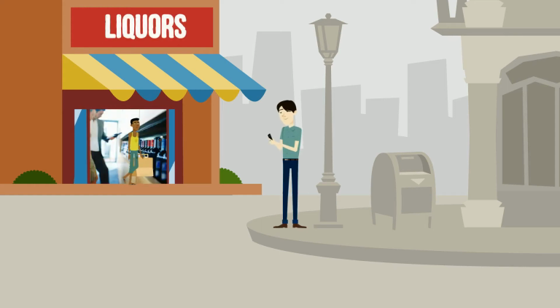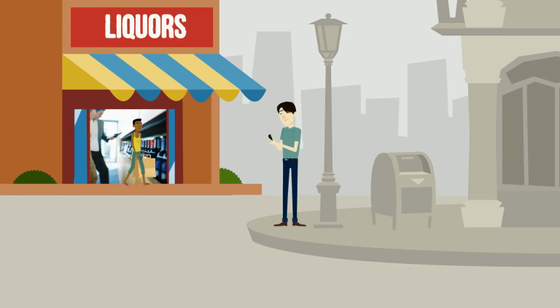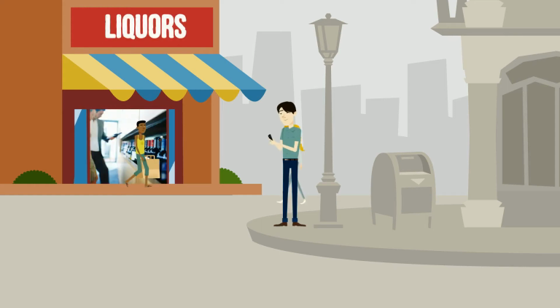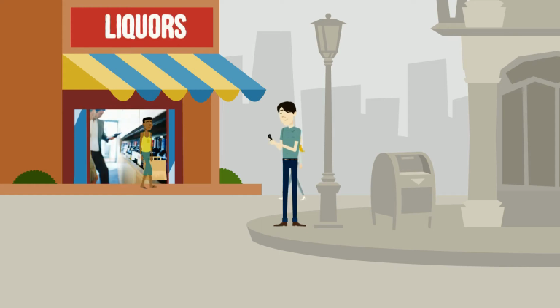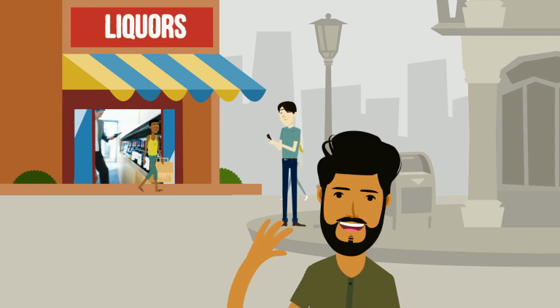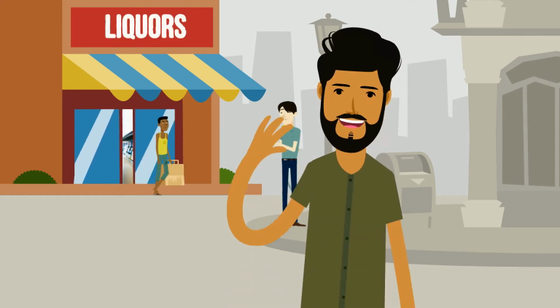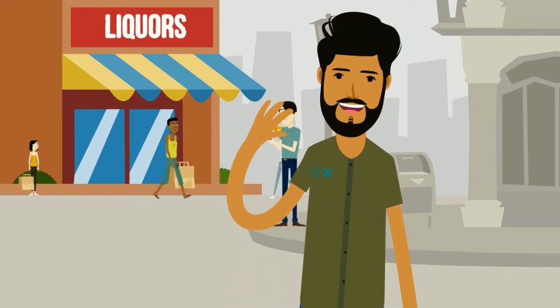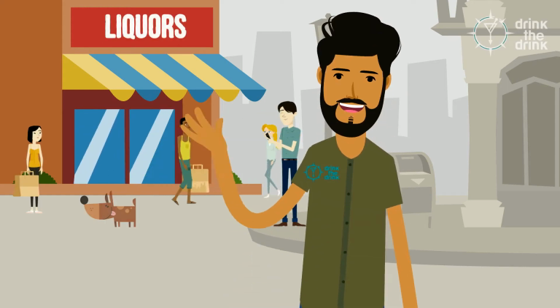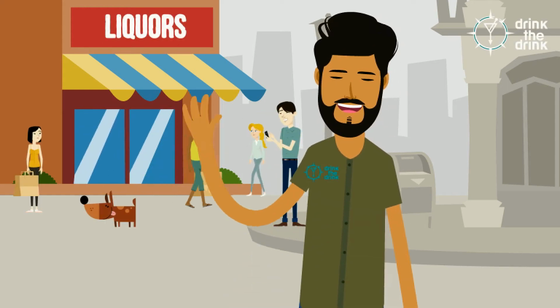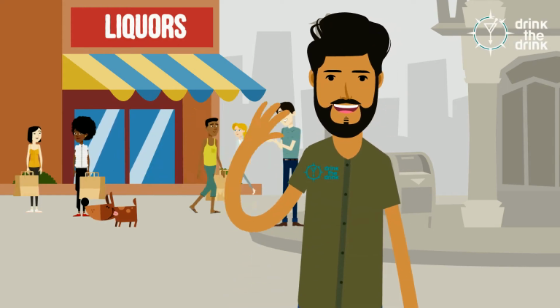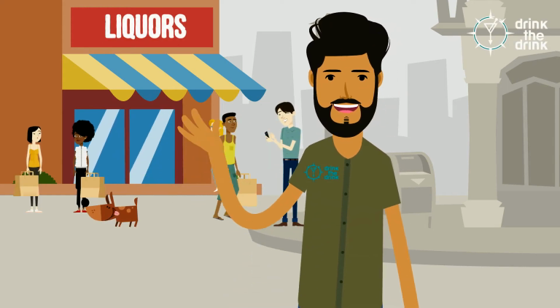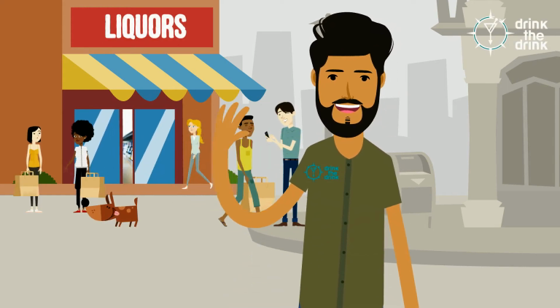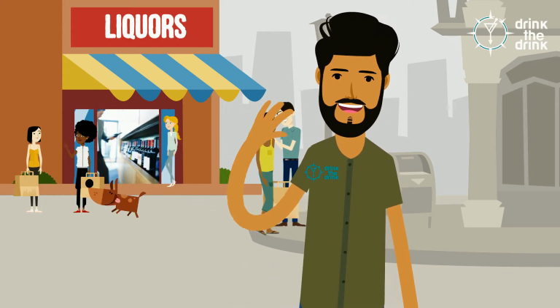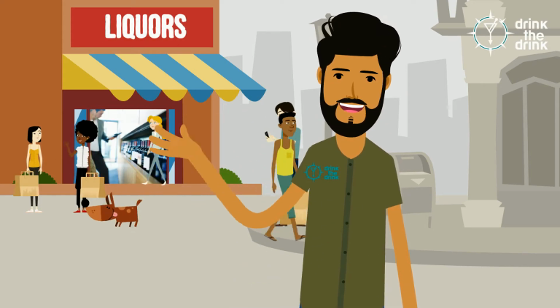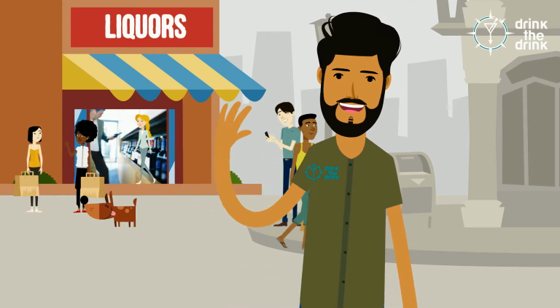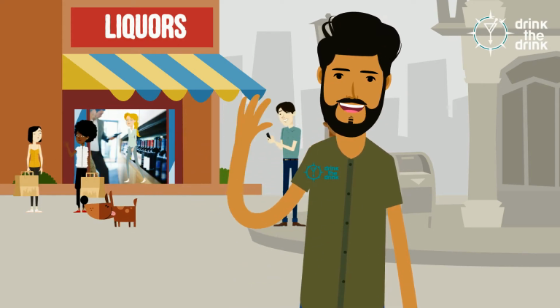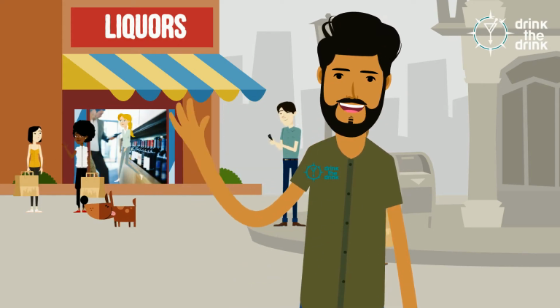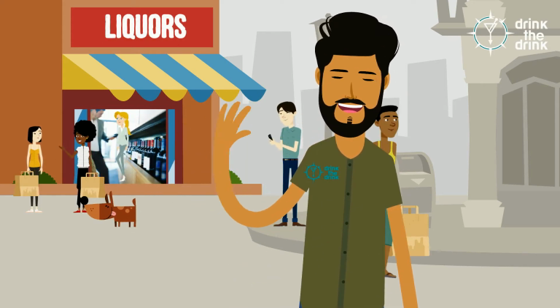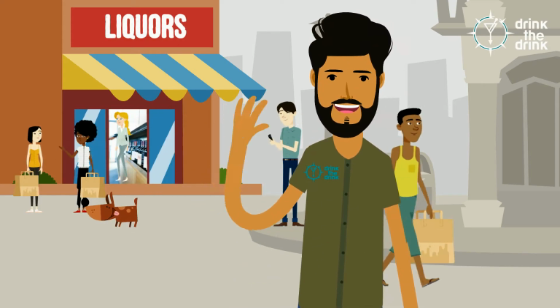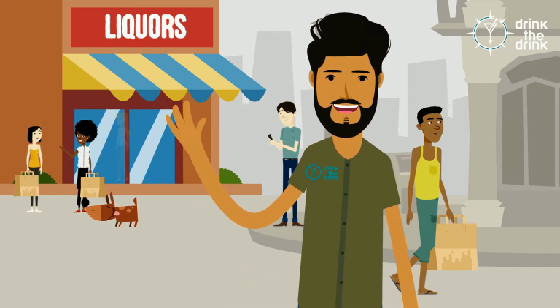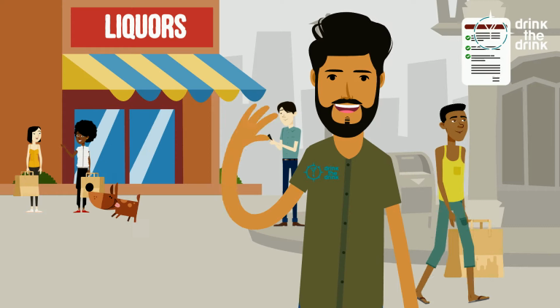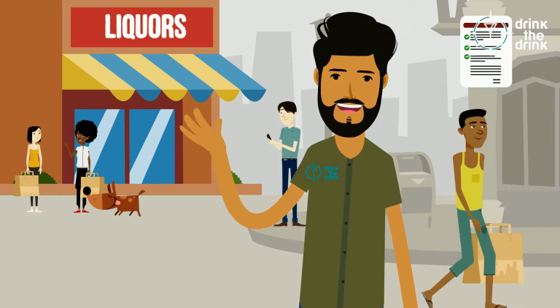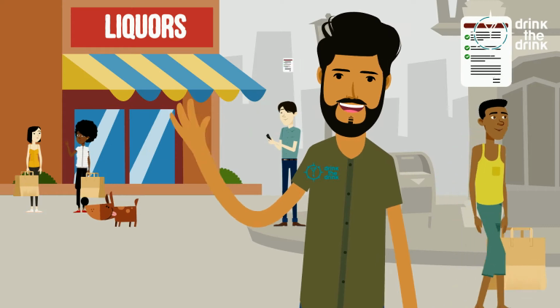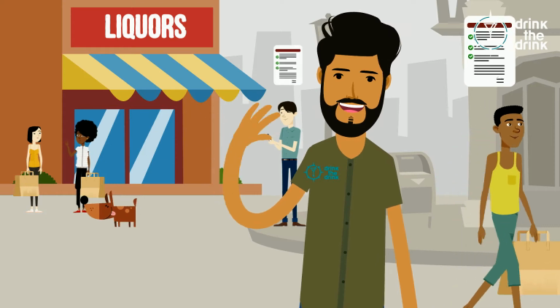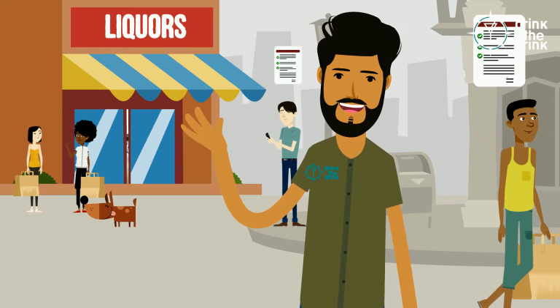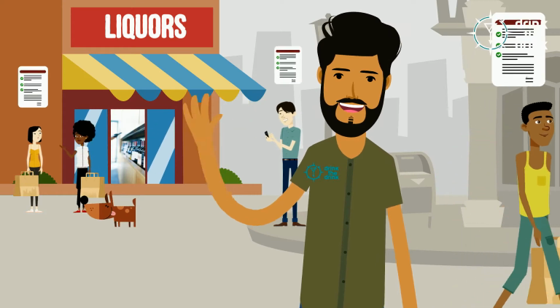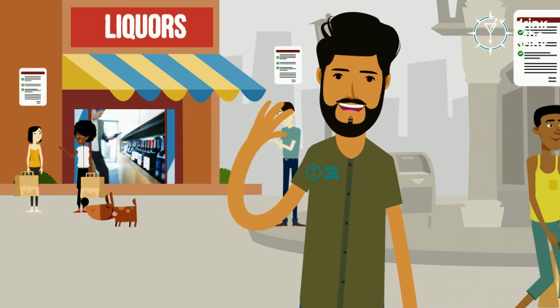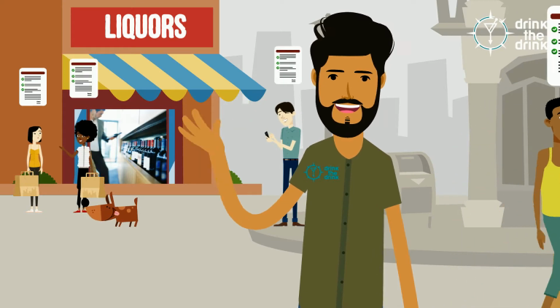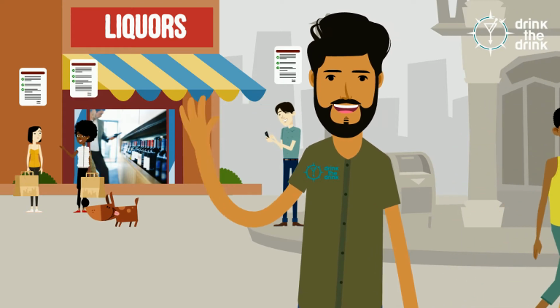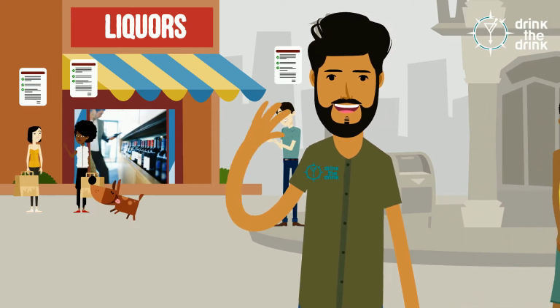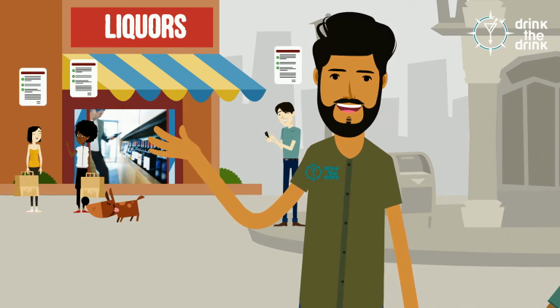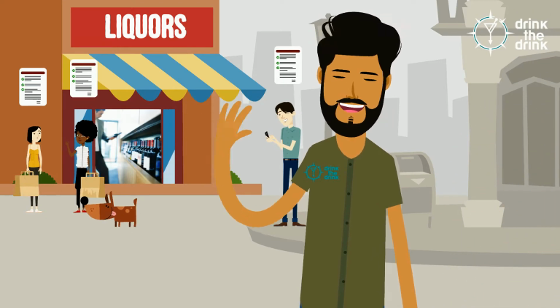We at Drink2Drink are confident that you'll see the value in having an app that congregates data on the customers of your liquor store.